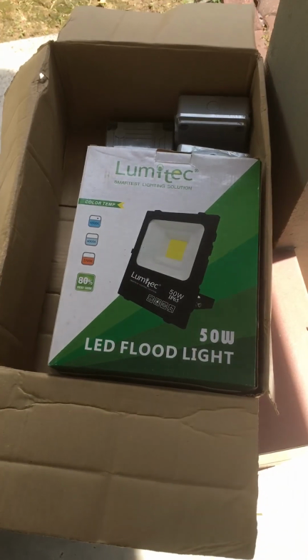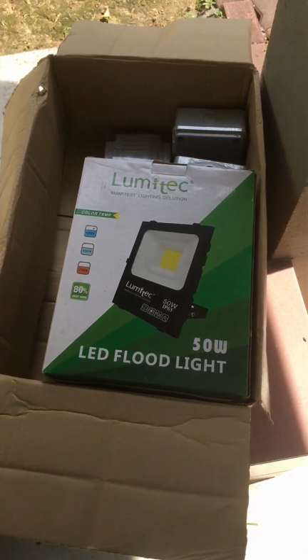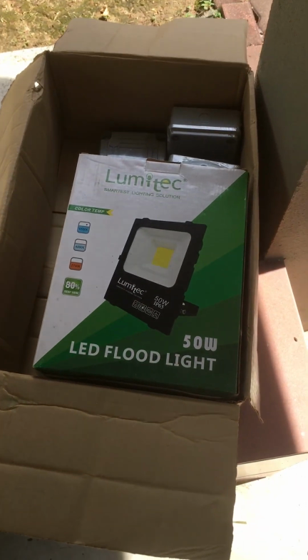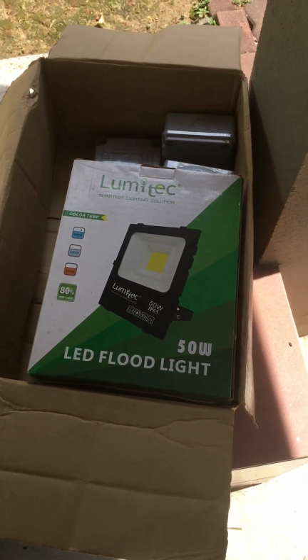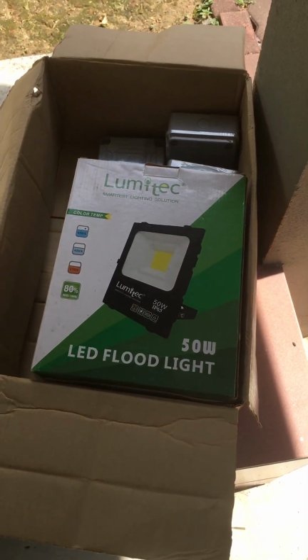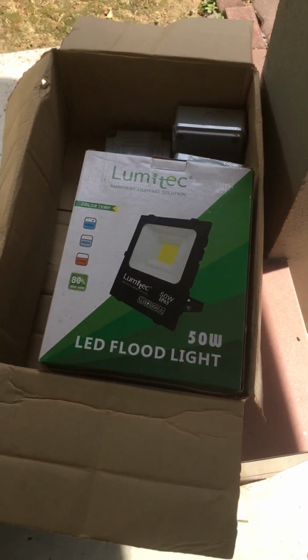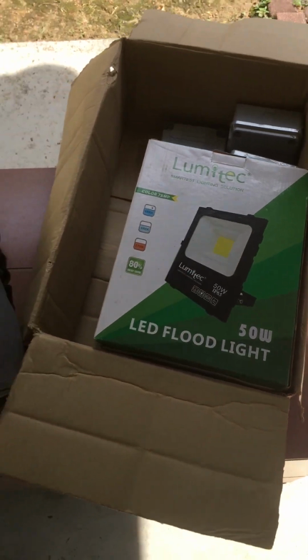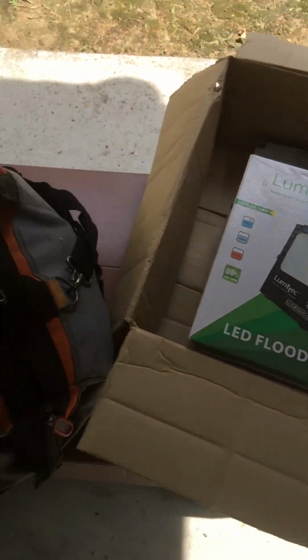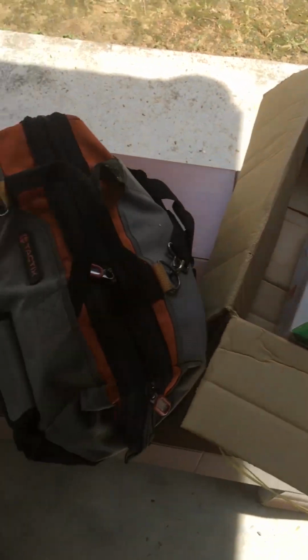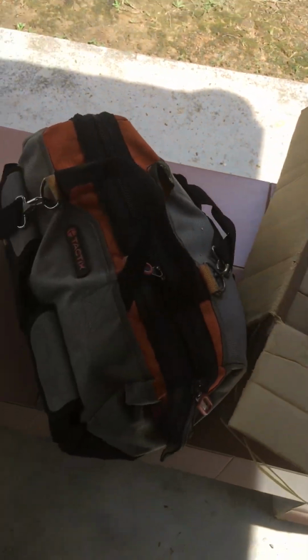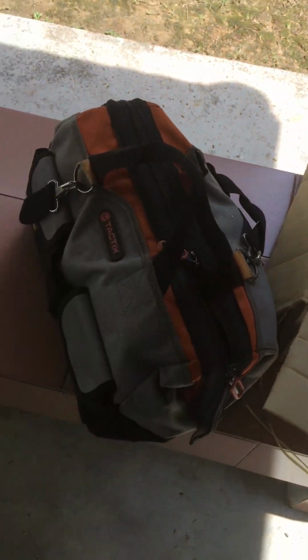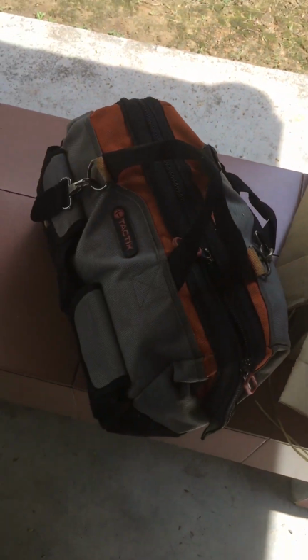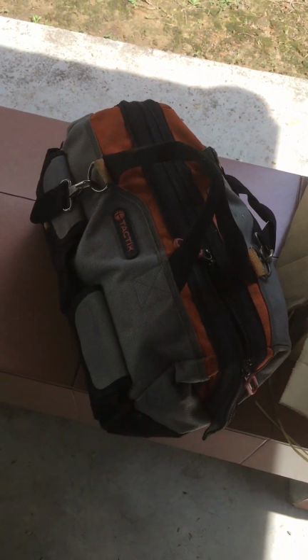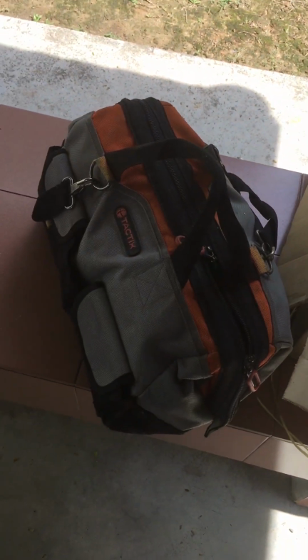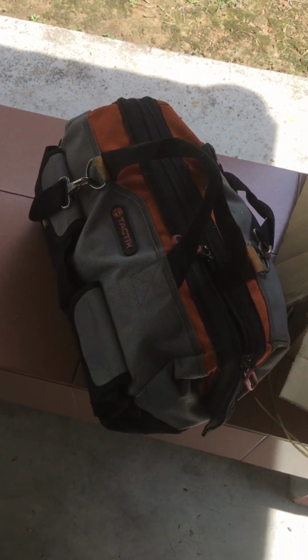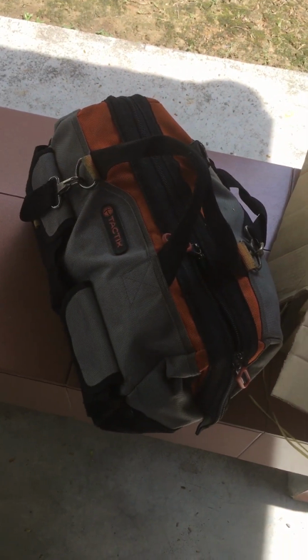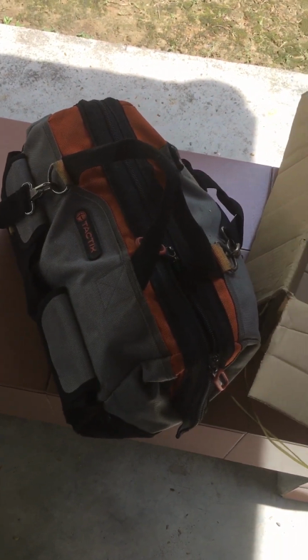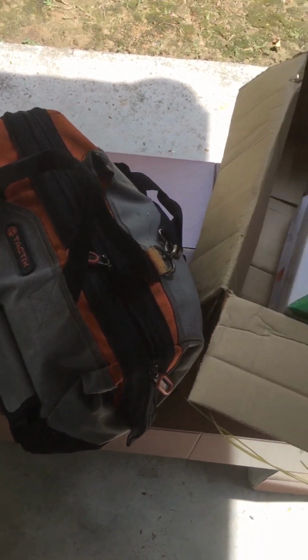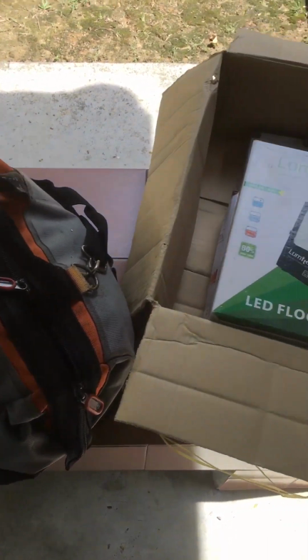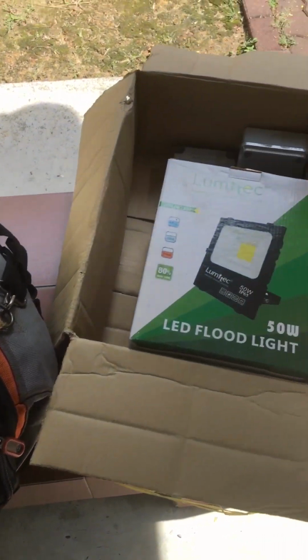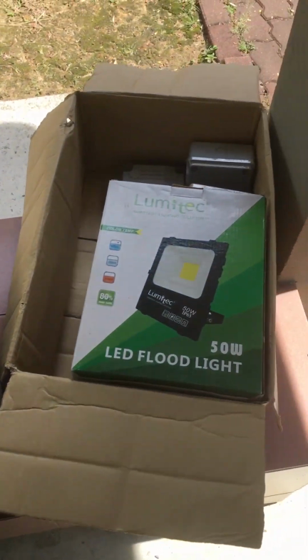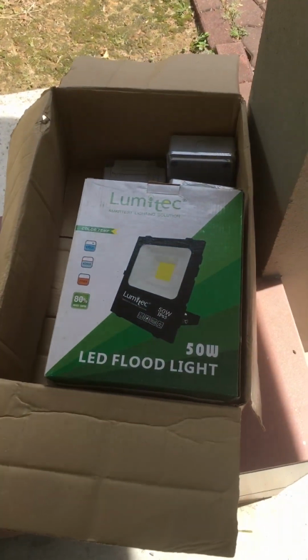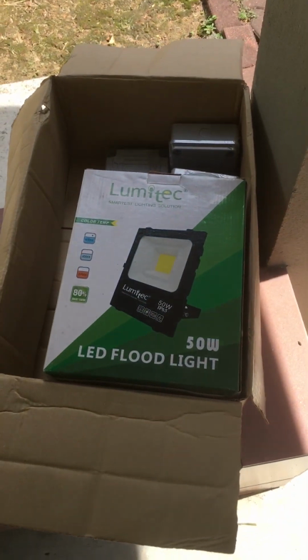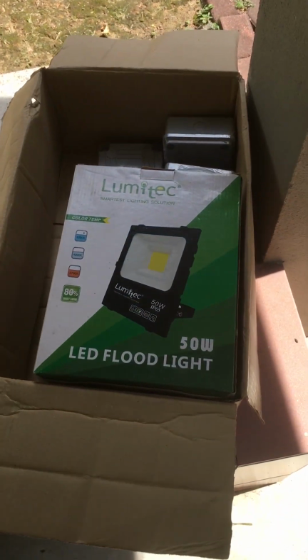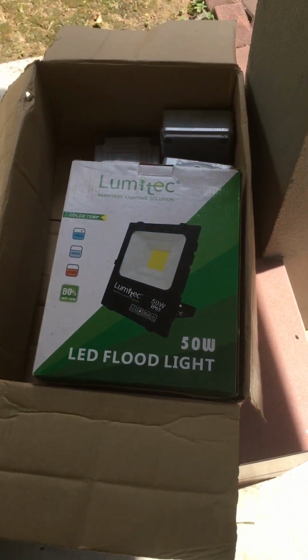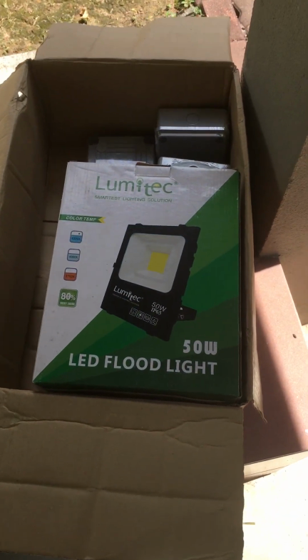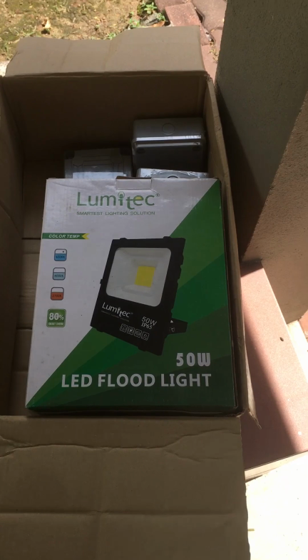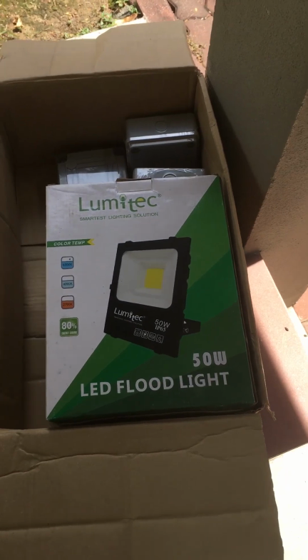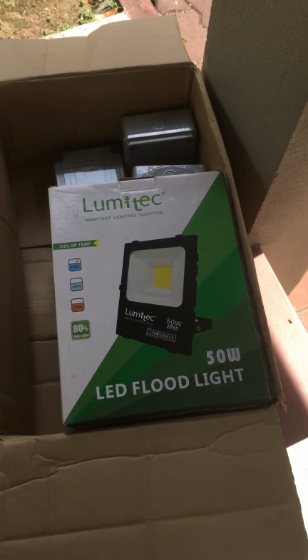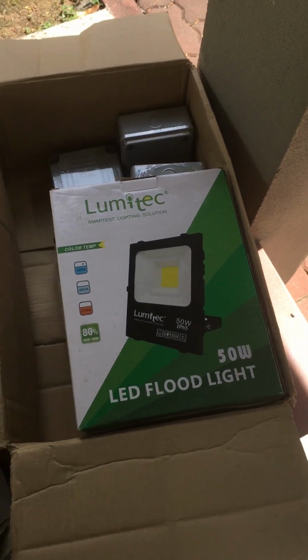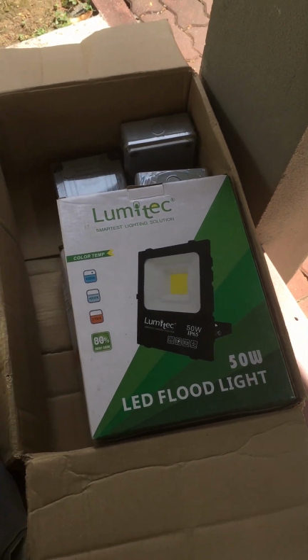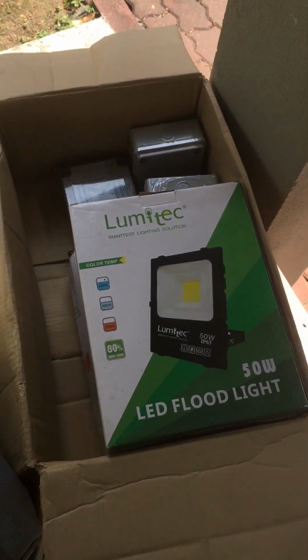Welcome to part 2 of the video about new outdoor spotlight installation and waterproofing the light connection. Let's get started.